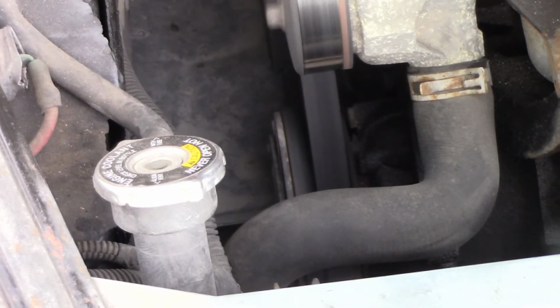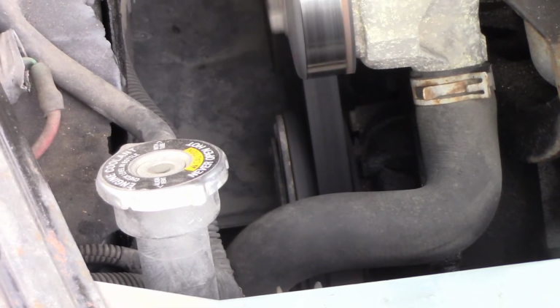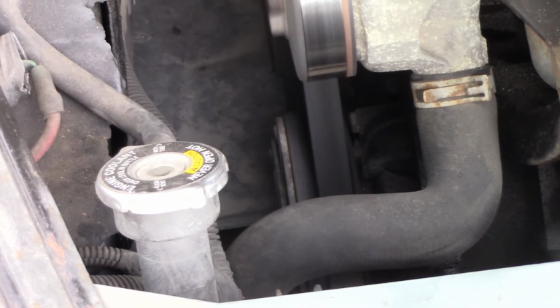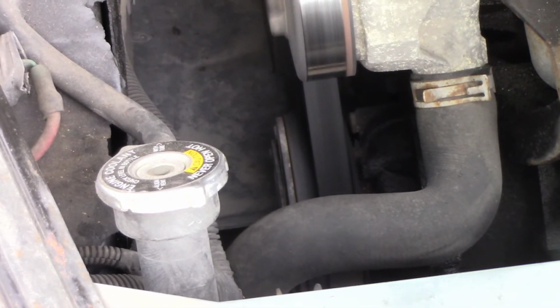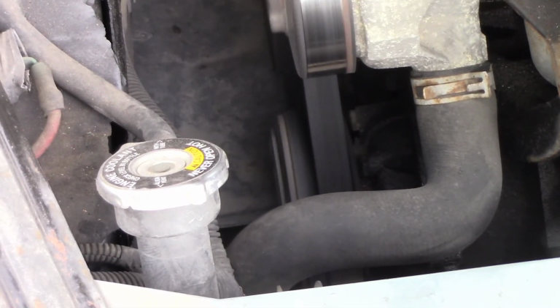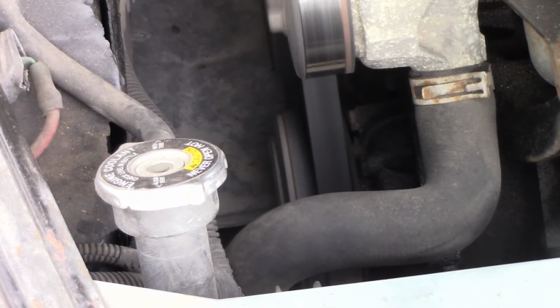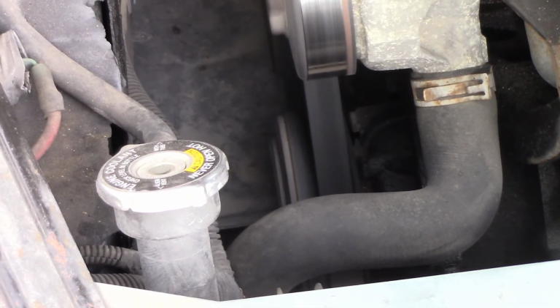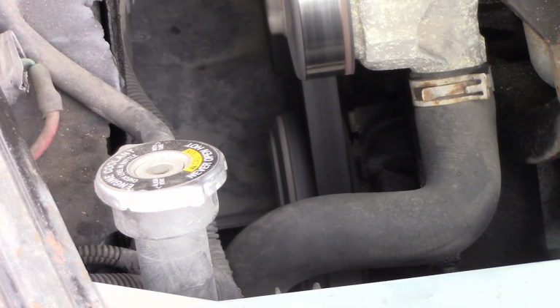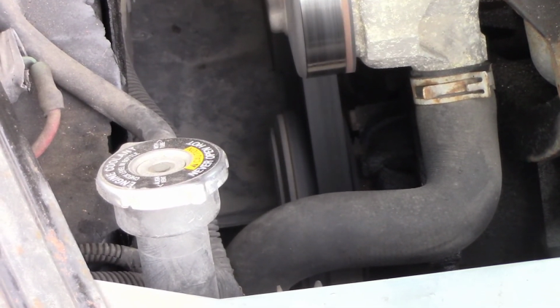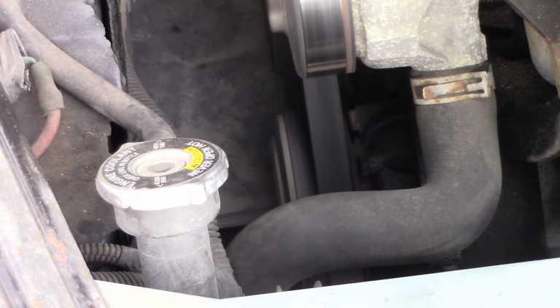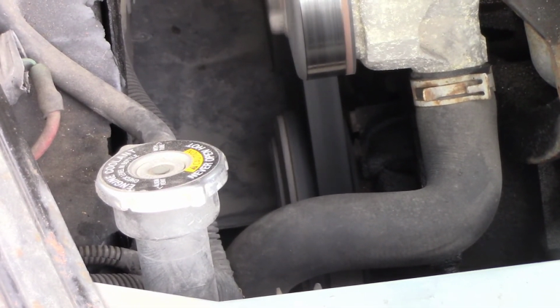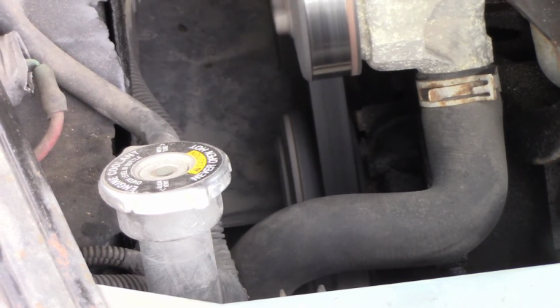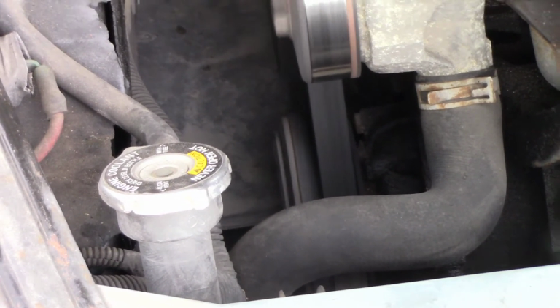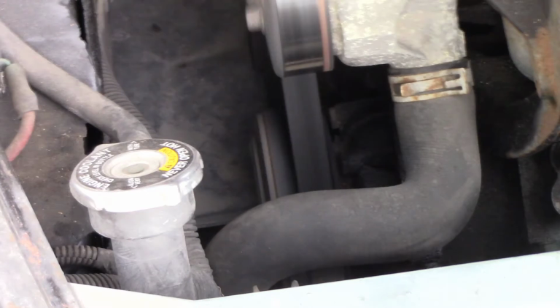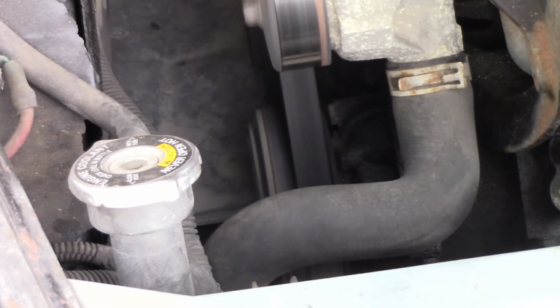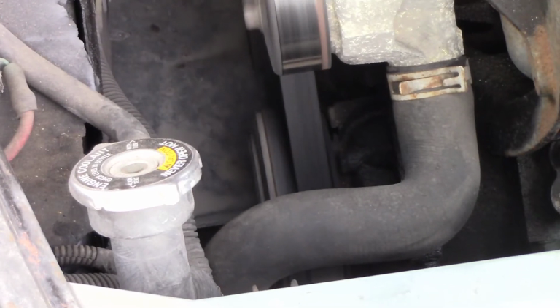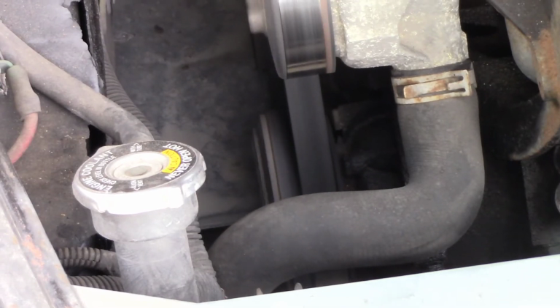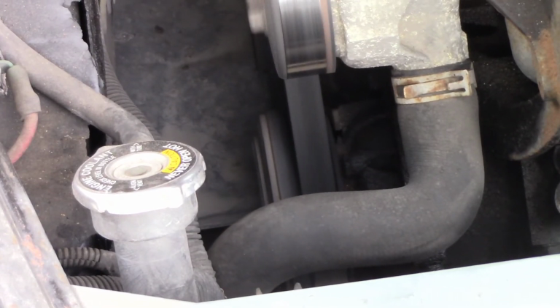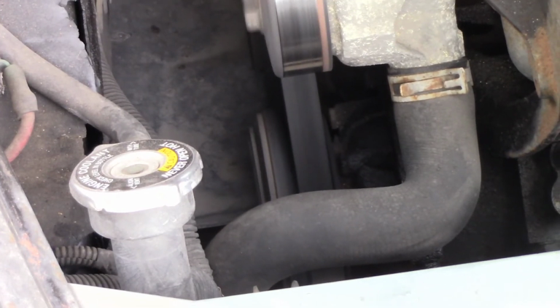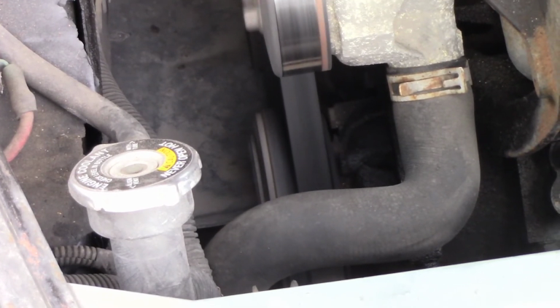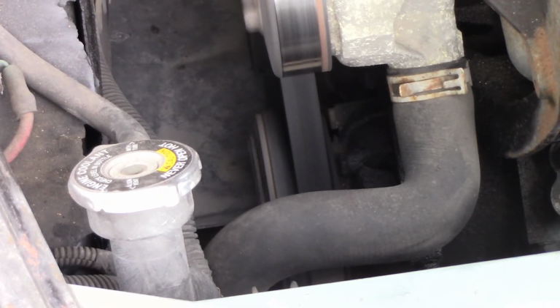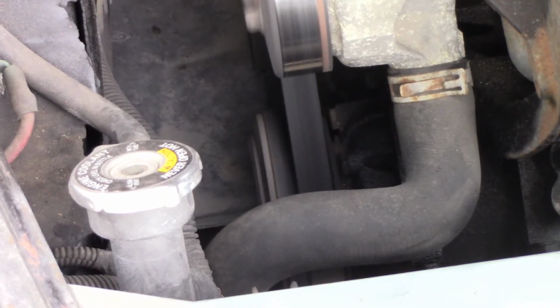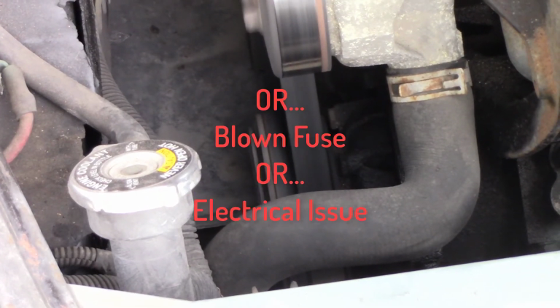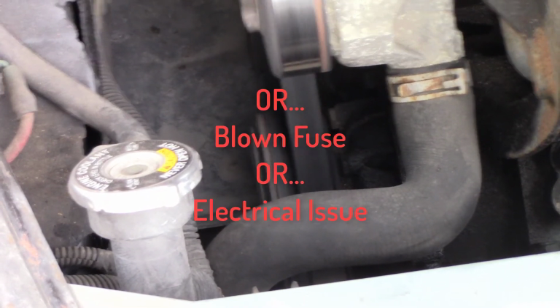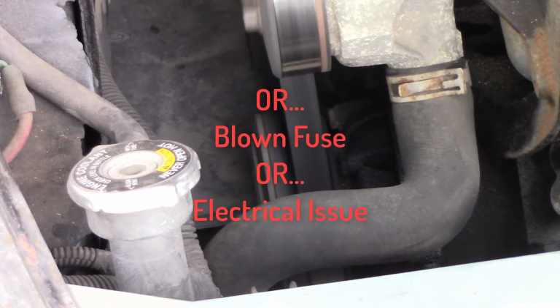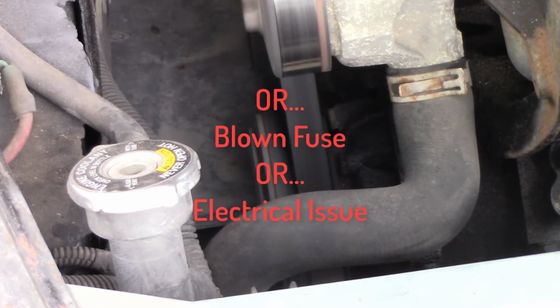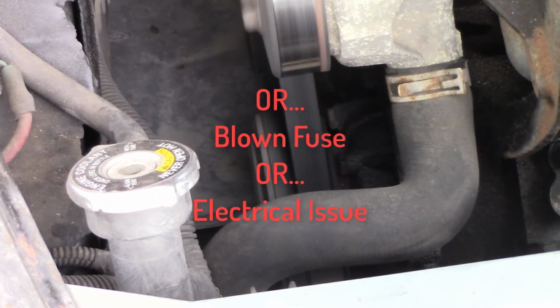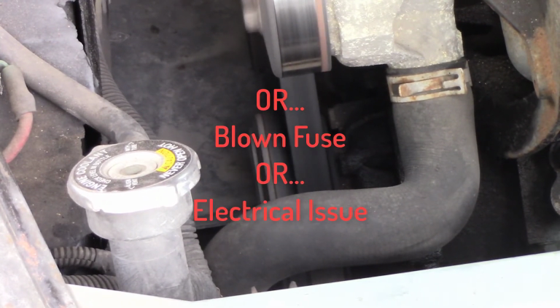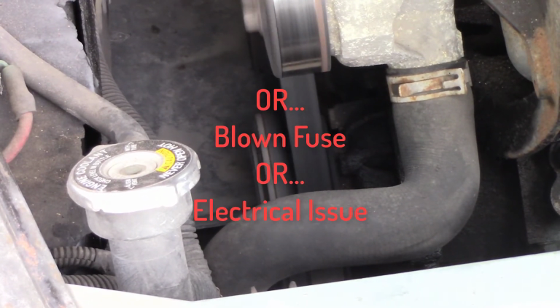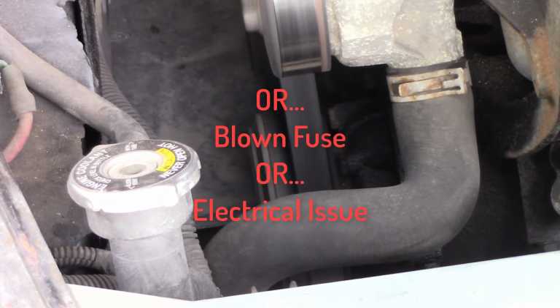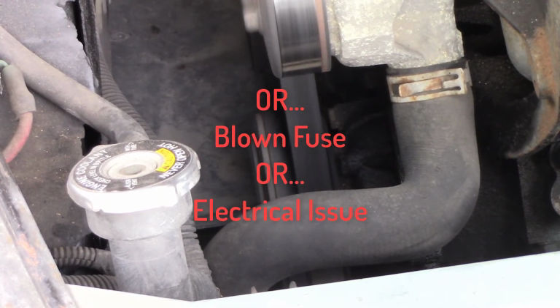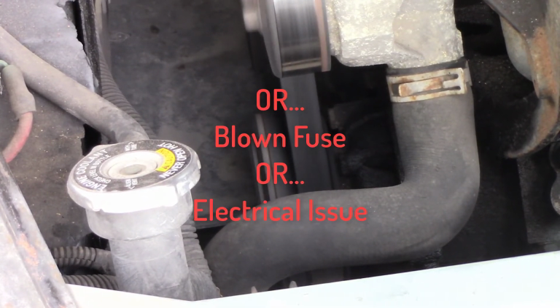Once you turn the AC on, your clutch is going to engage. If it does not engage, then you probably have a bad compressor.